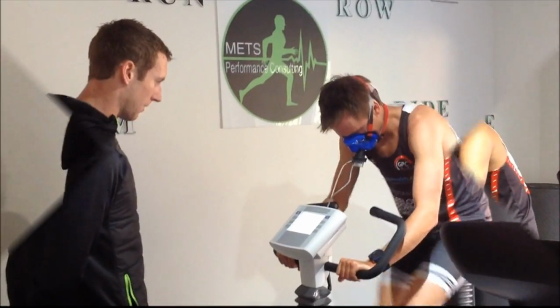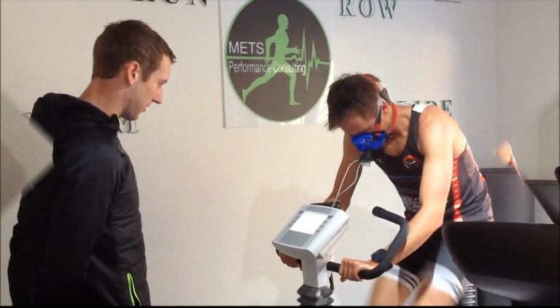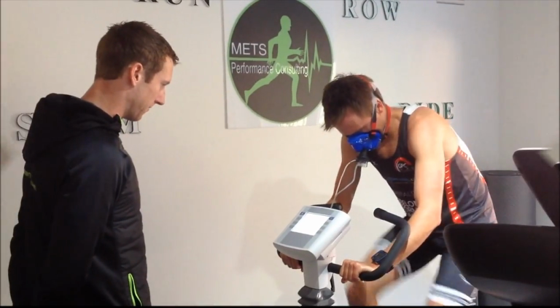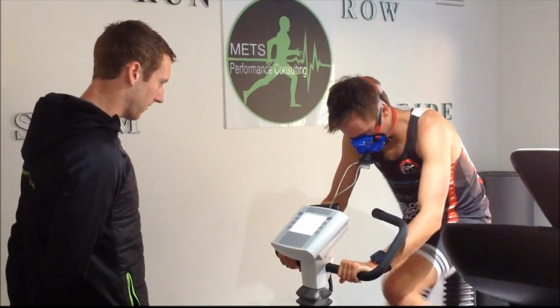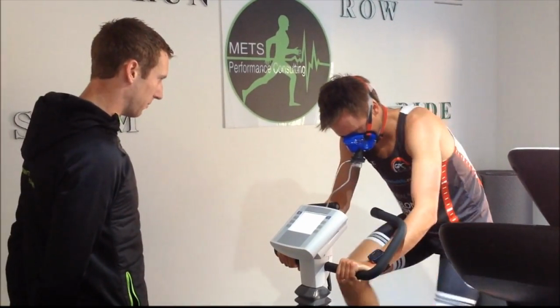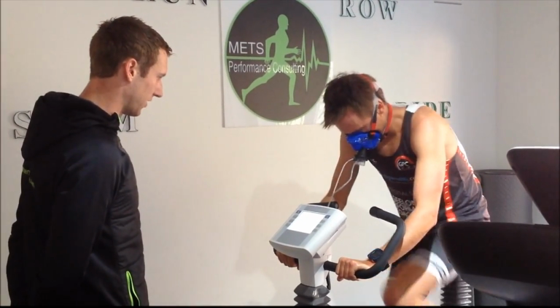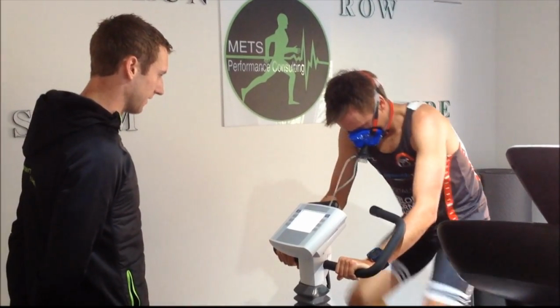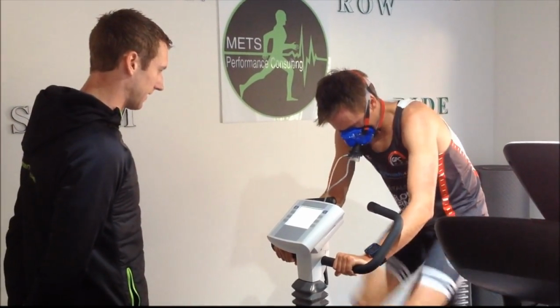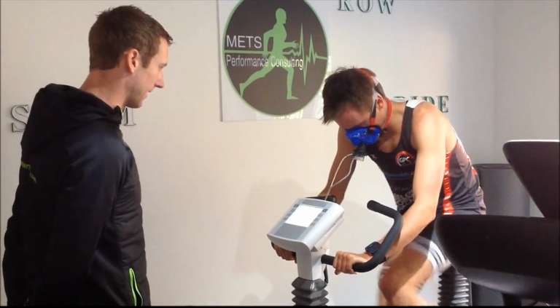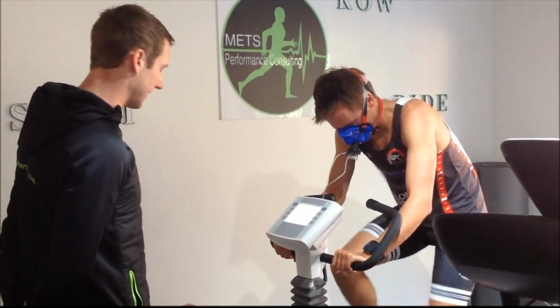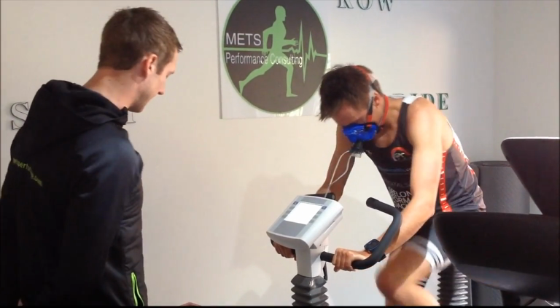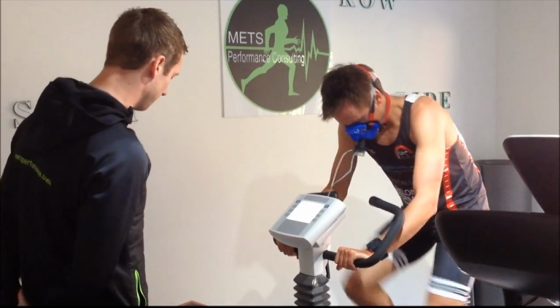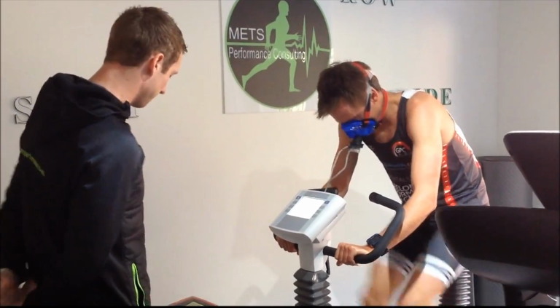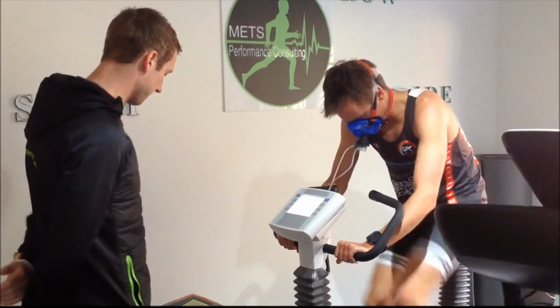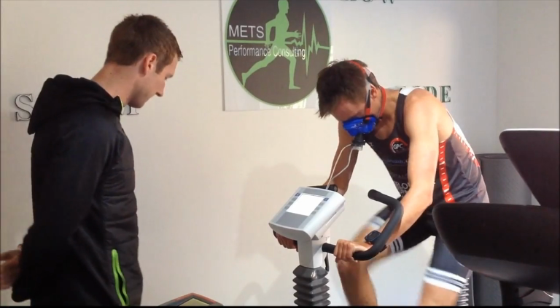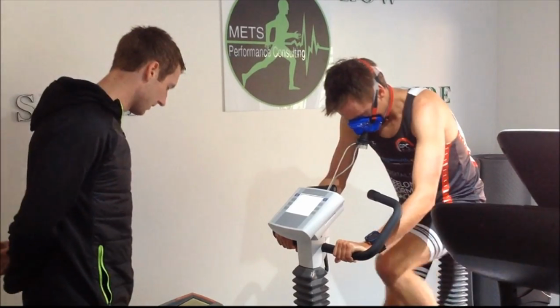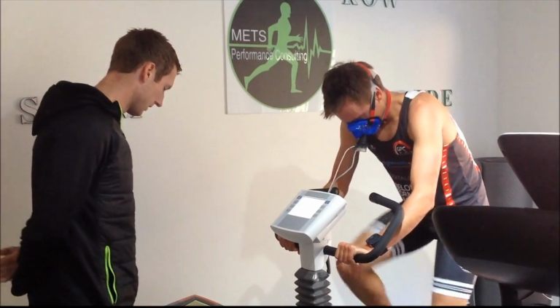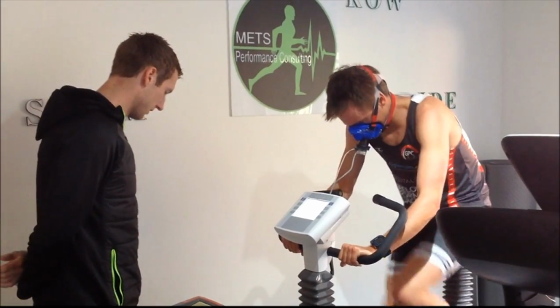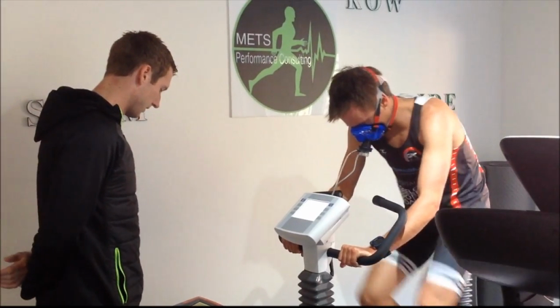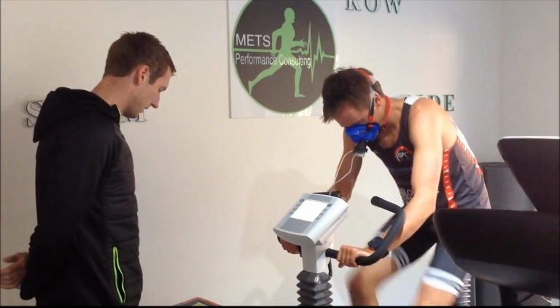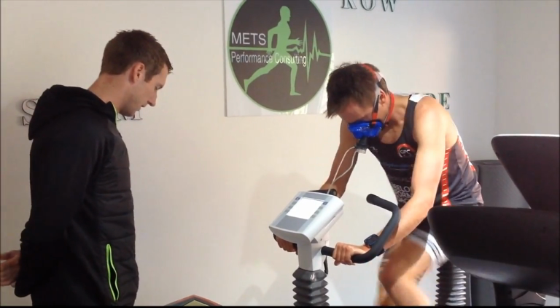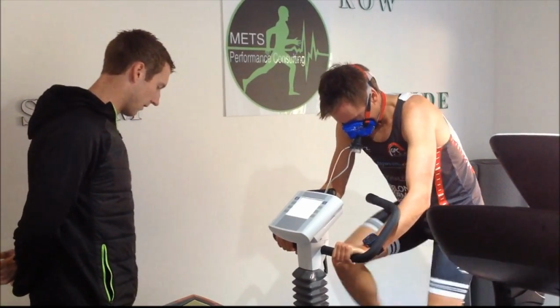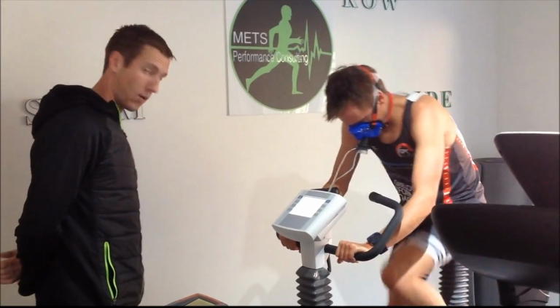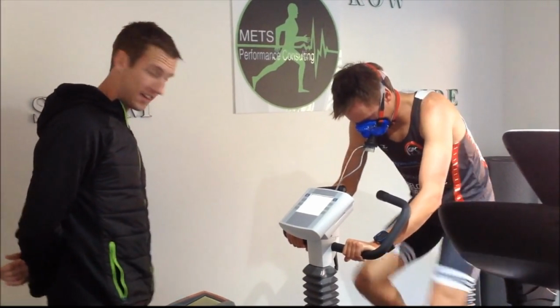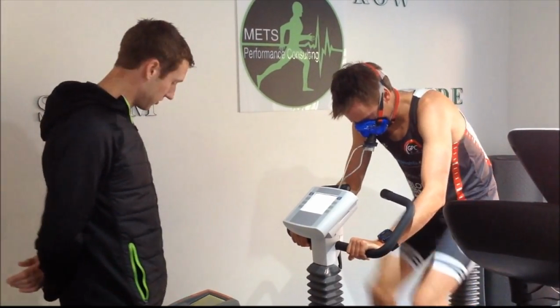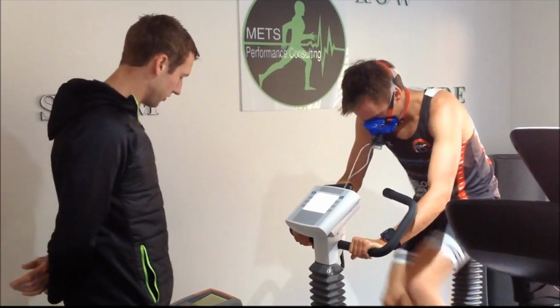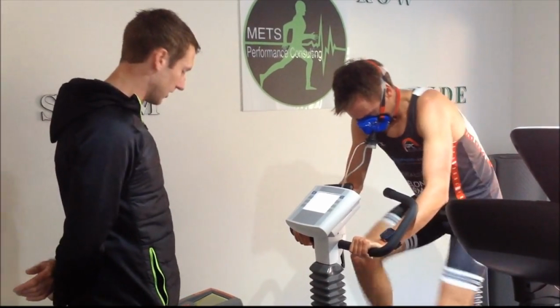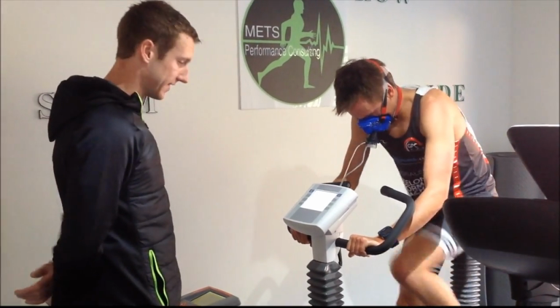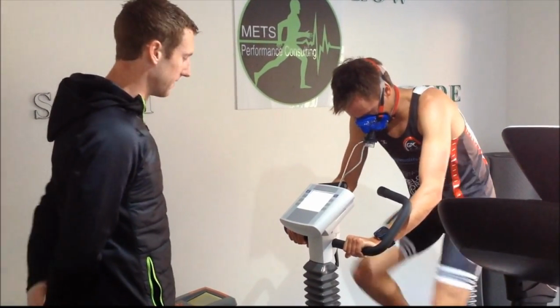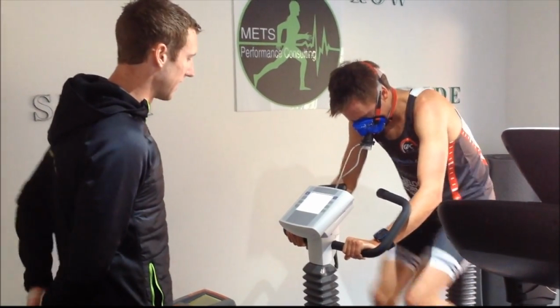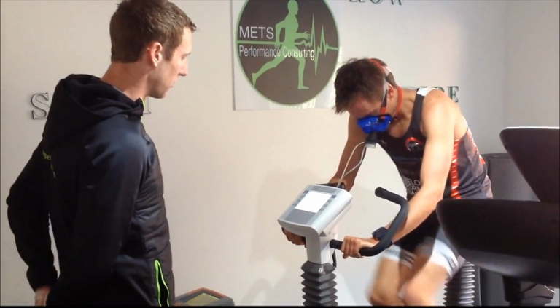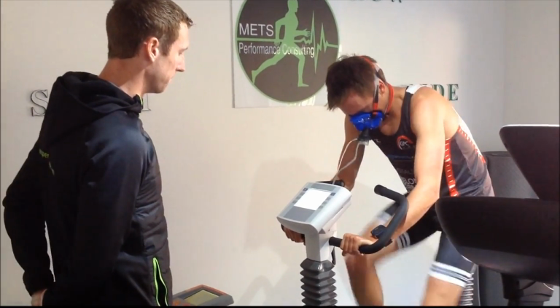Alright mate, 345 — cook it out. Heart rate 182, sitting over 70 now, come on. Good job.